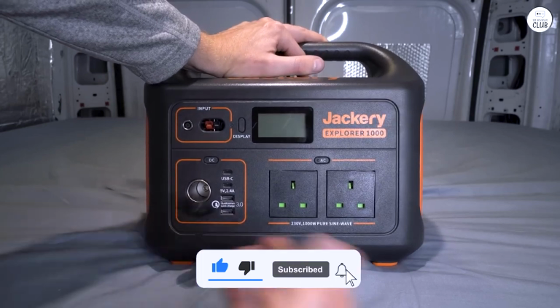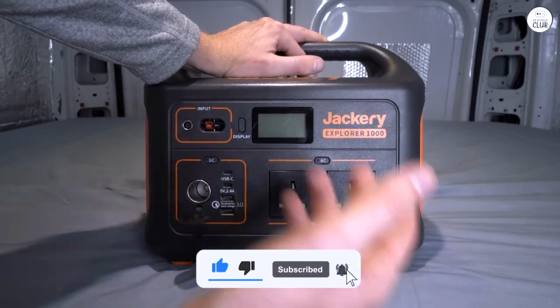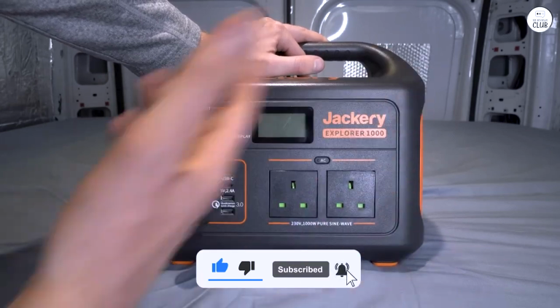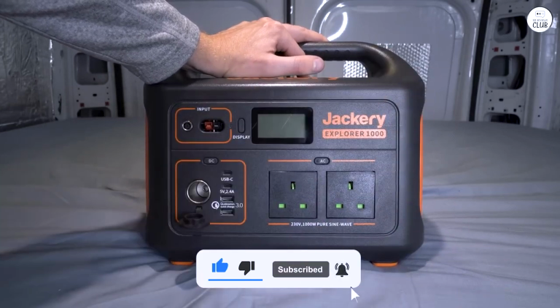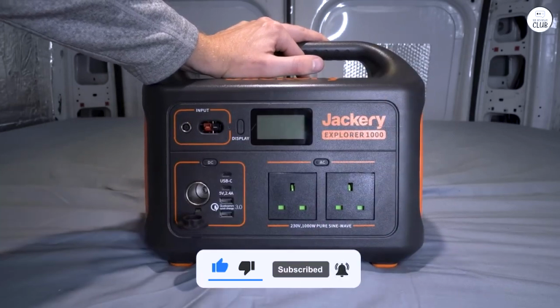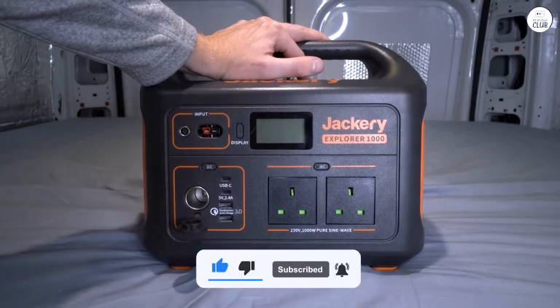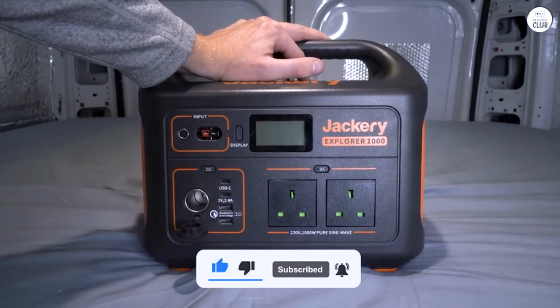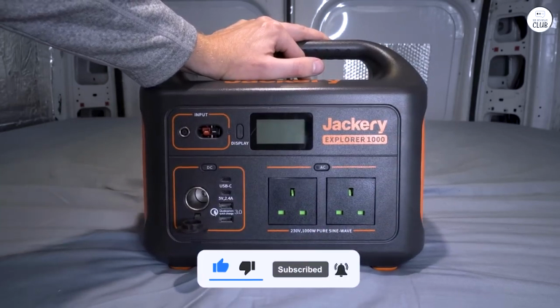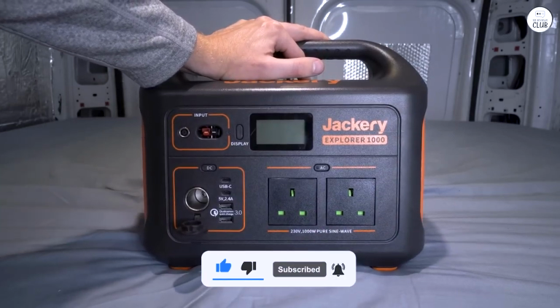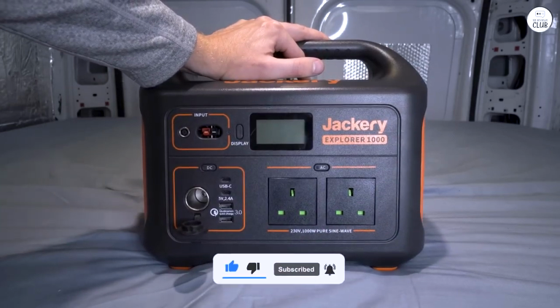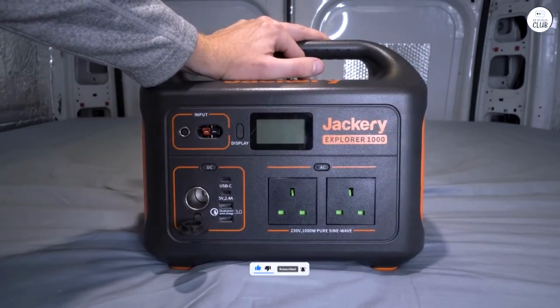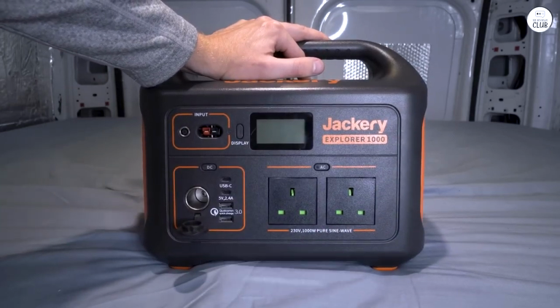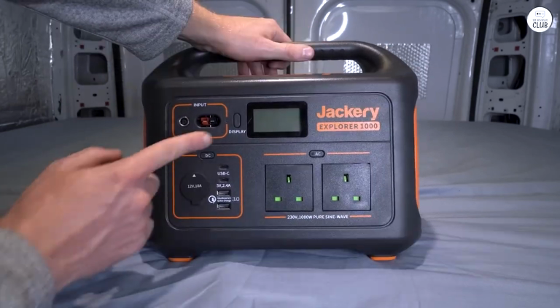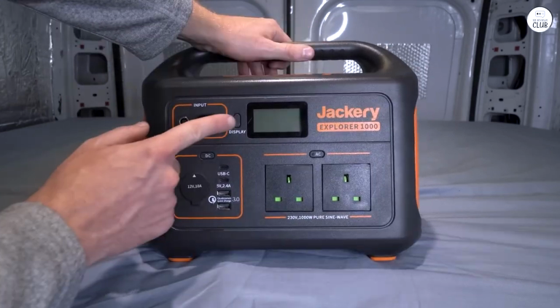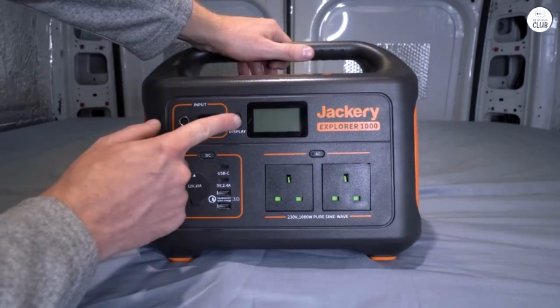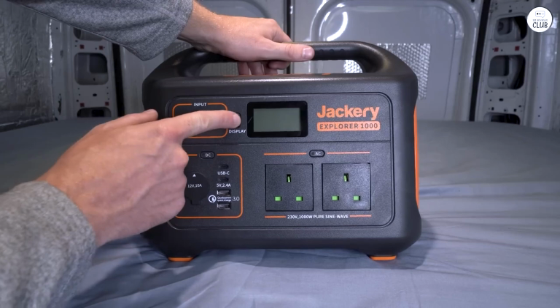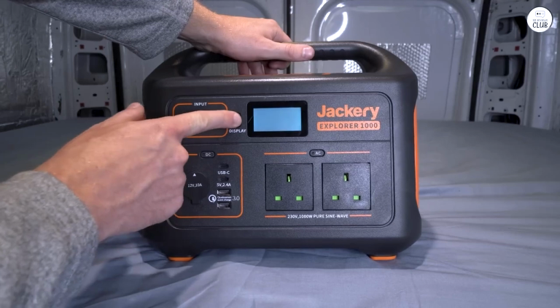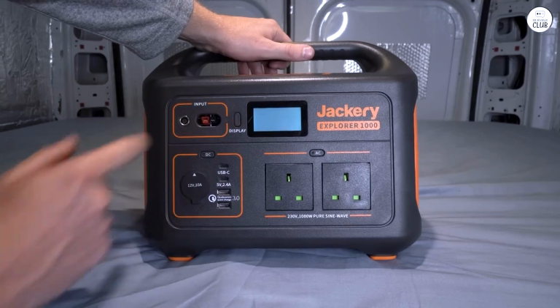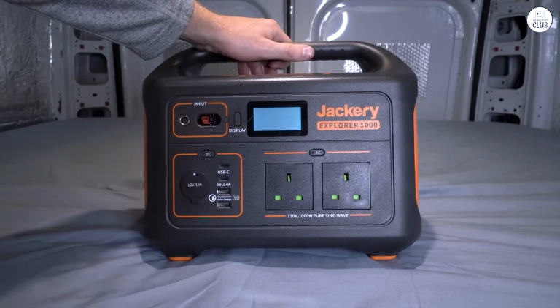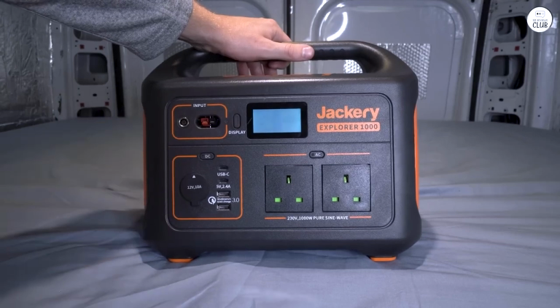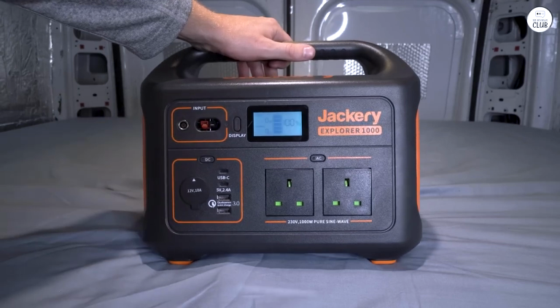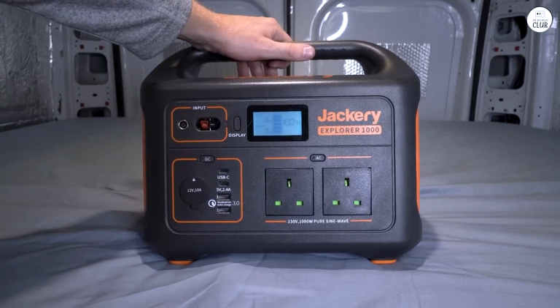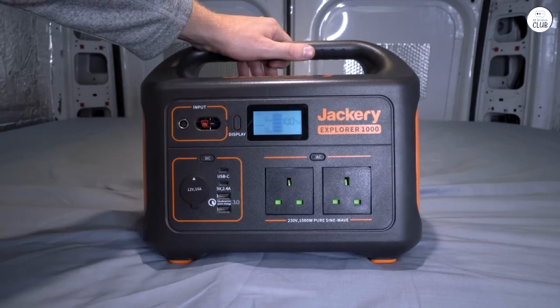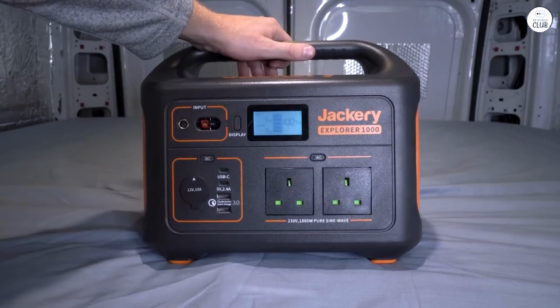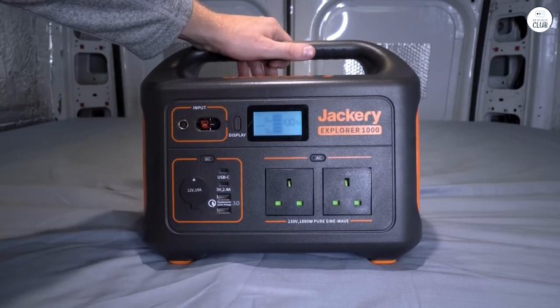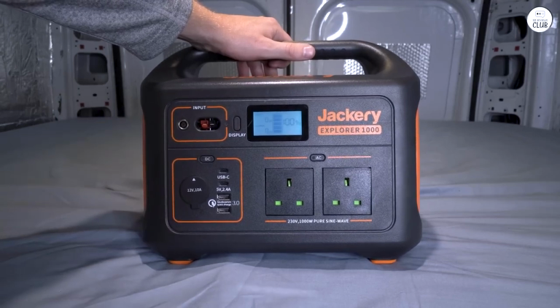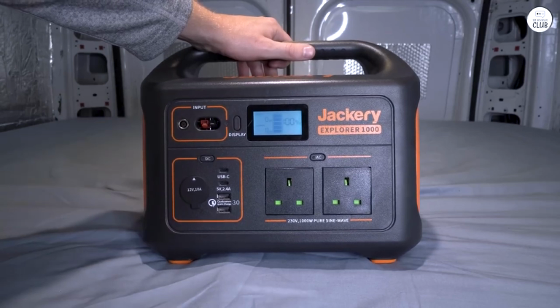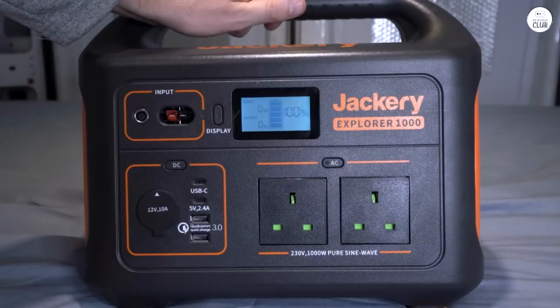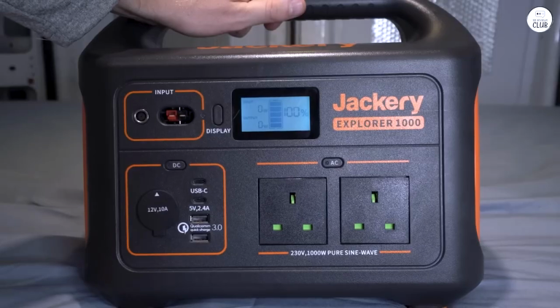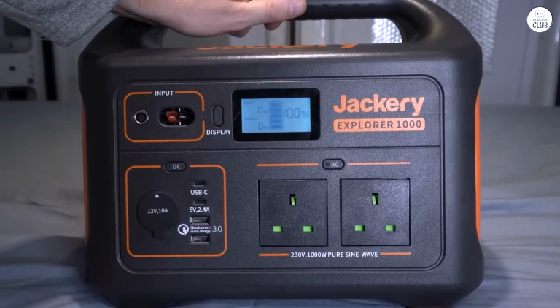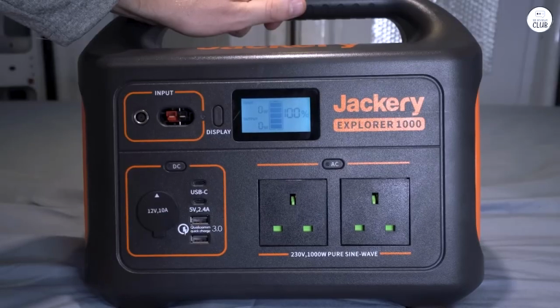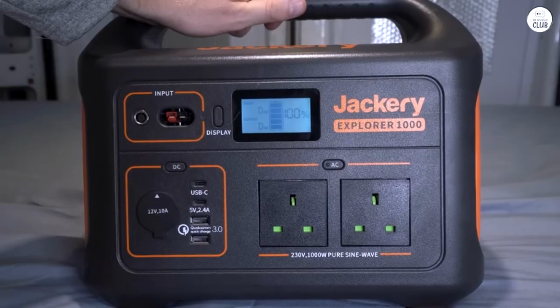If I were to buy again, I'd choose a model with more wattage and two solar panels for faster charging. I'd definitely buy it again.